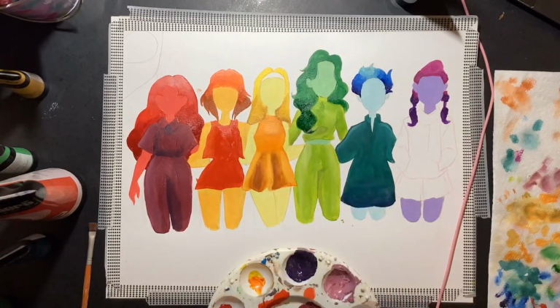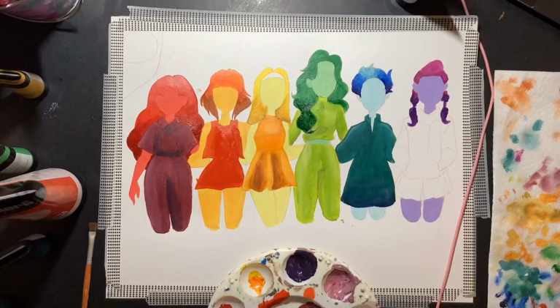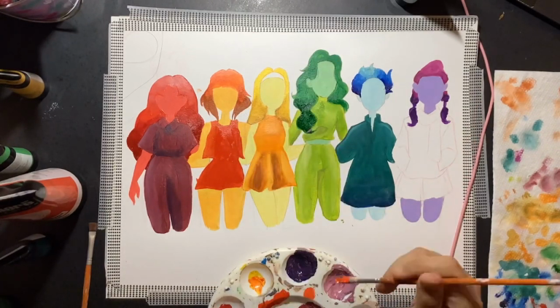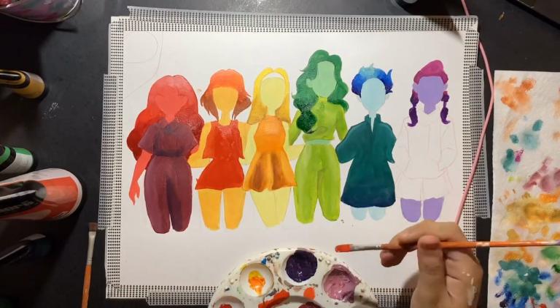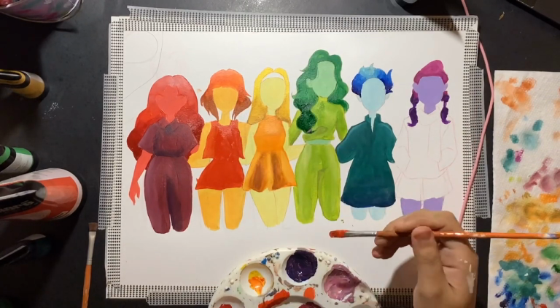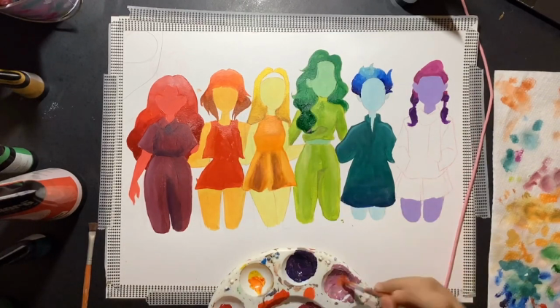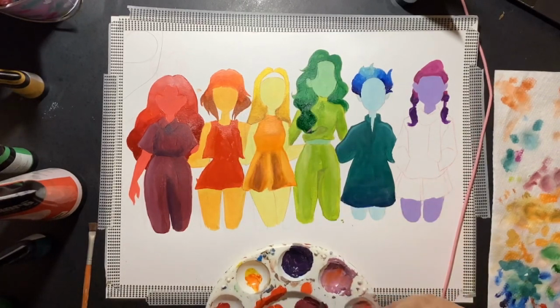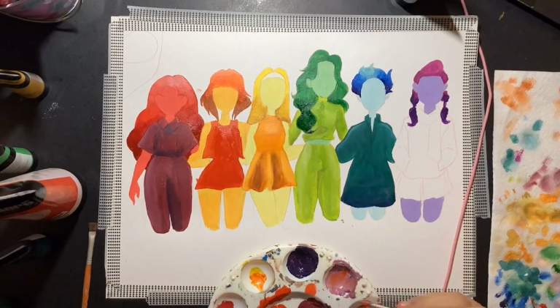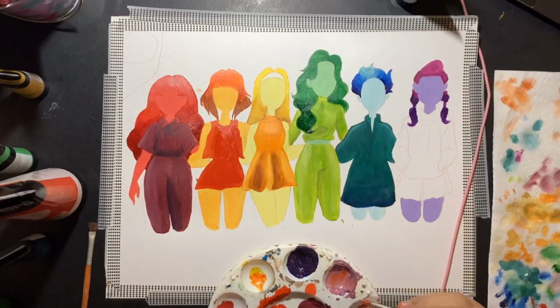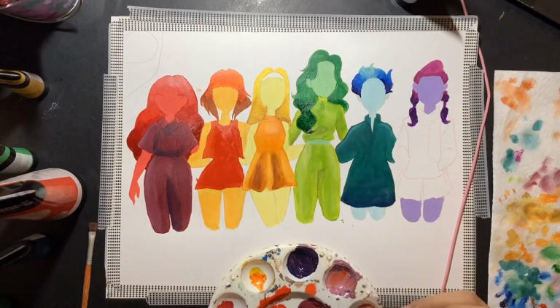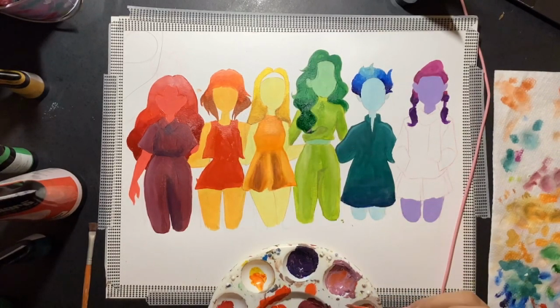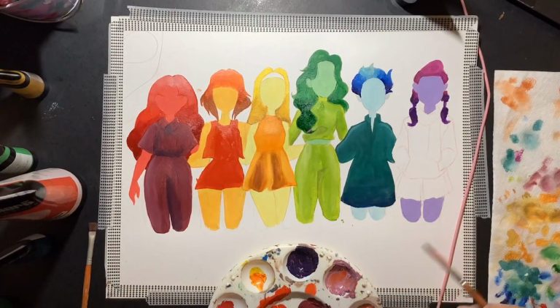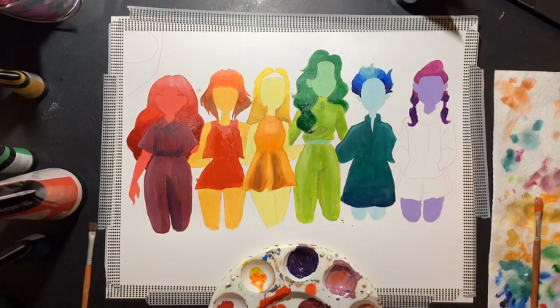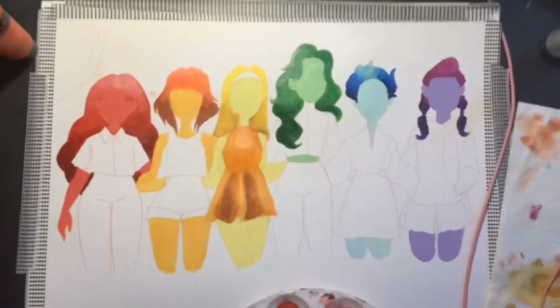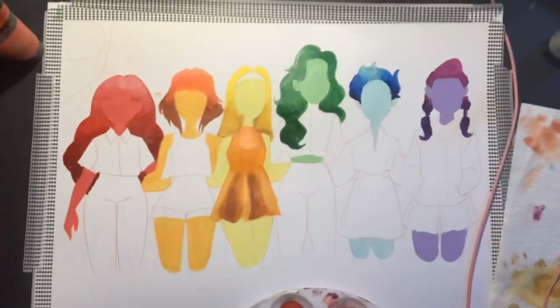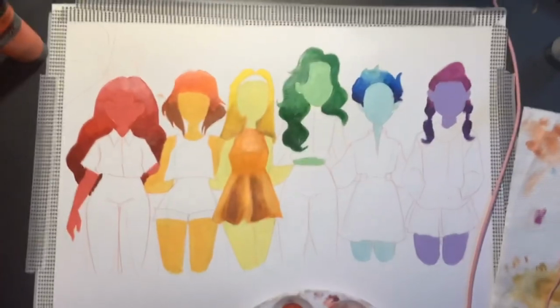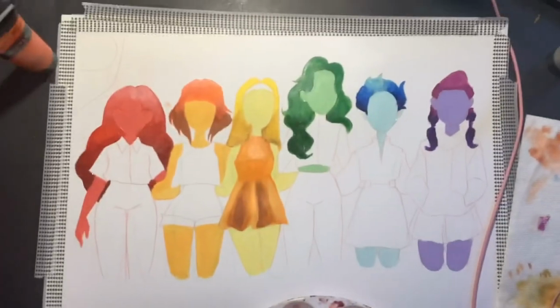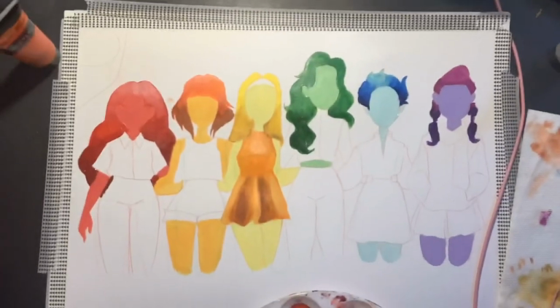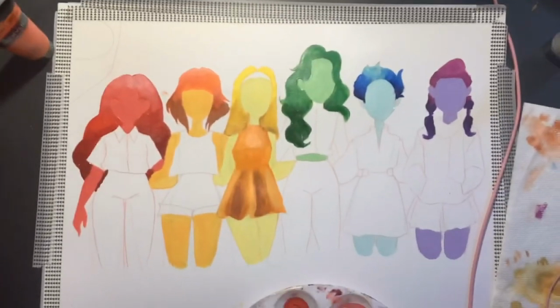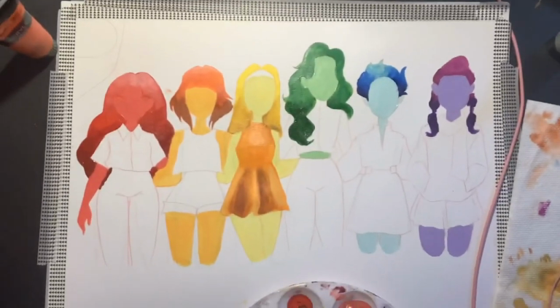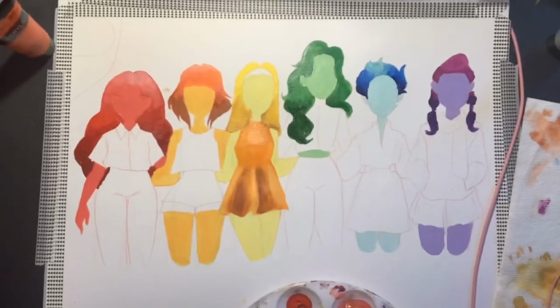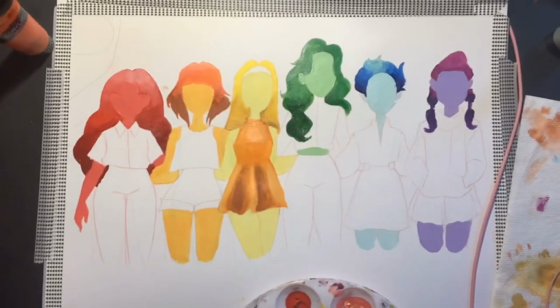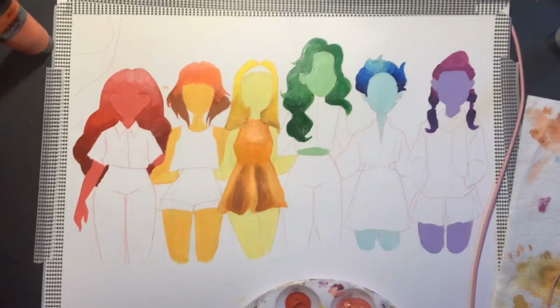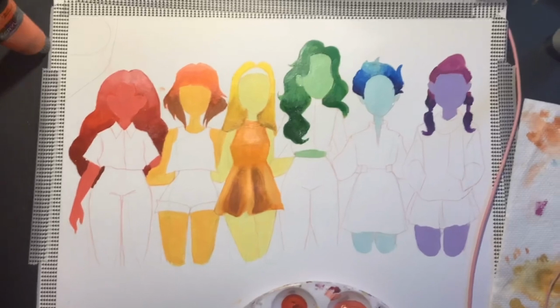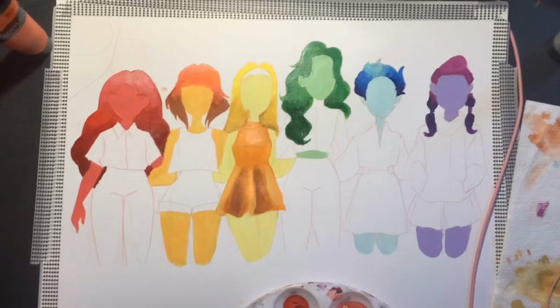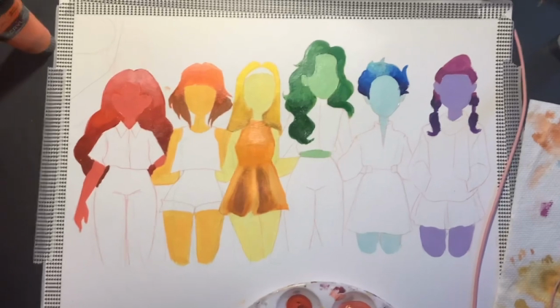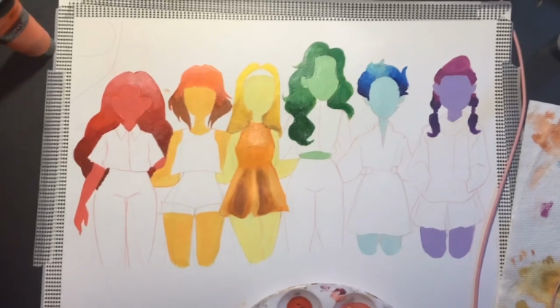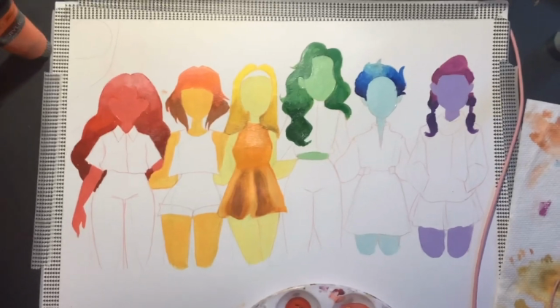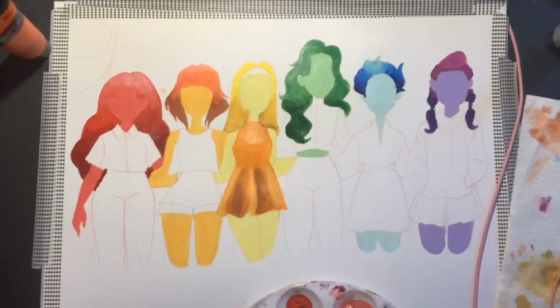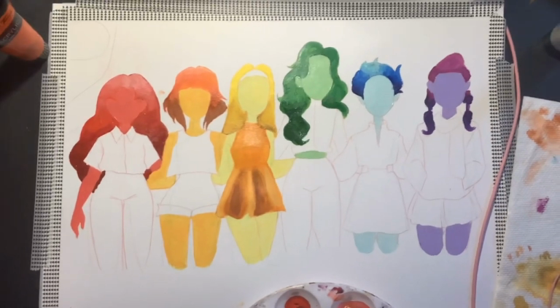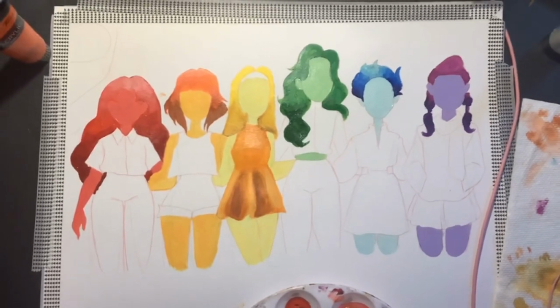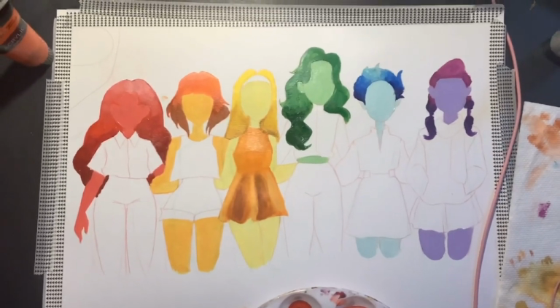I figured out that I really do not like working with acrylic paint. It just dries so fast.